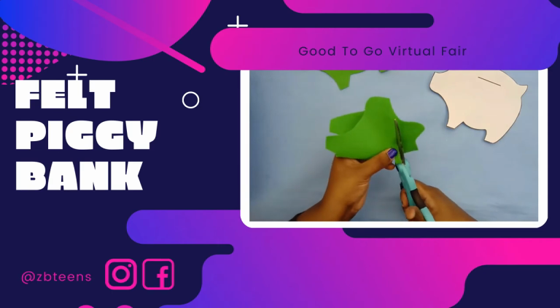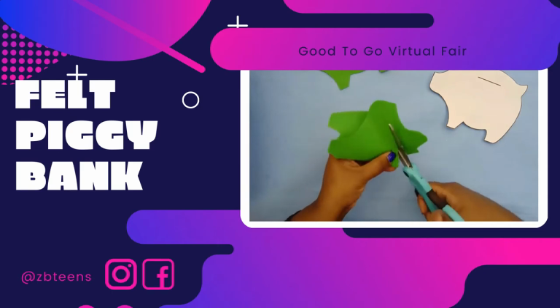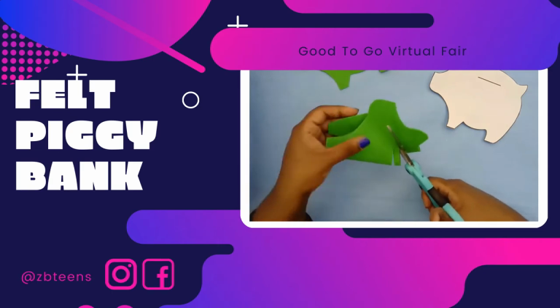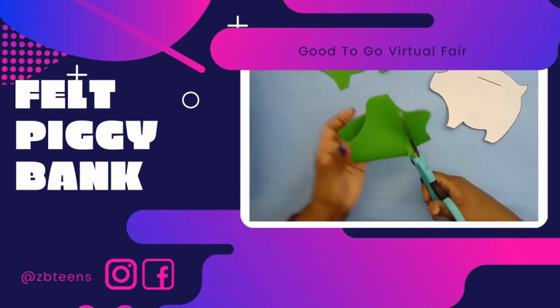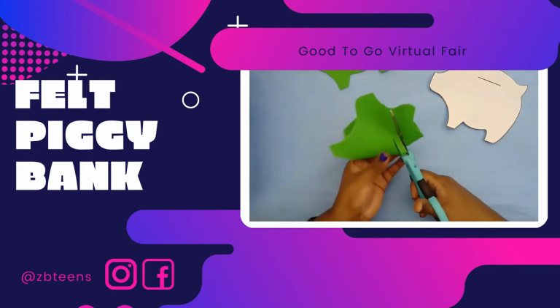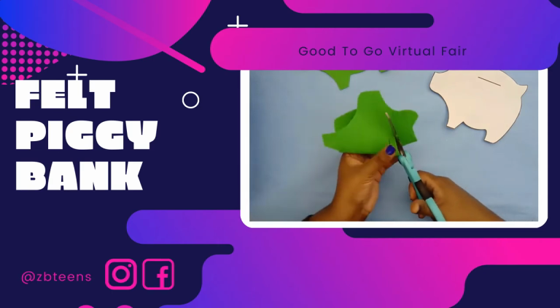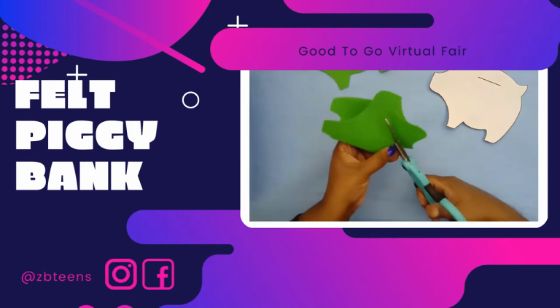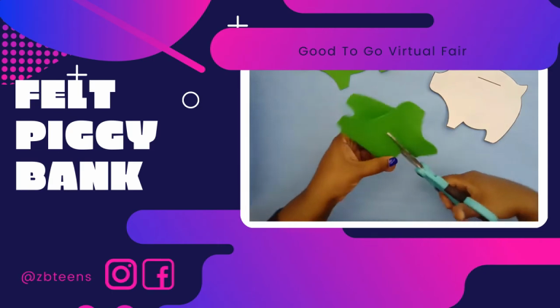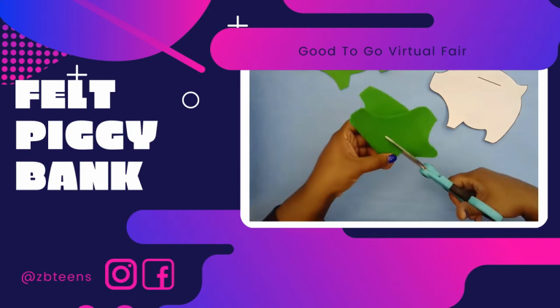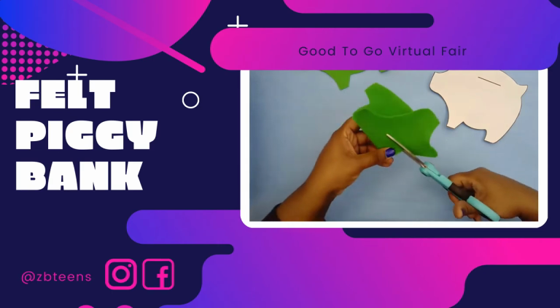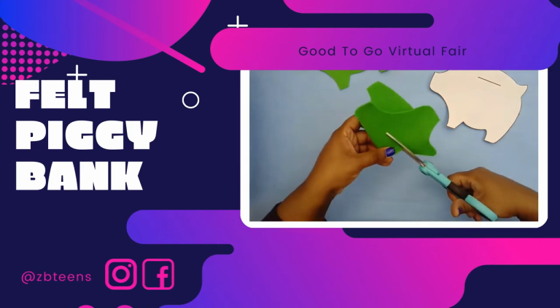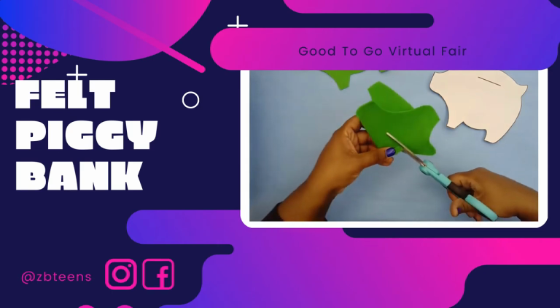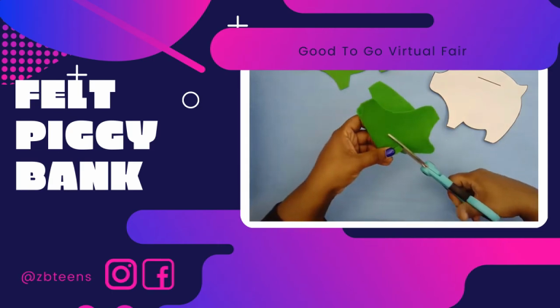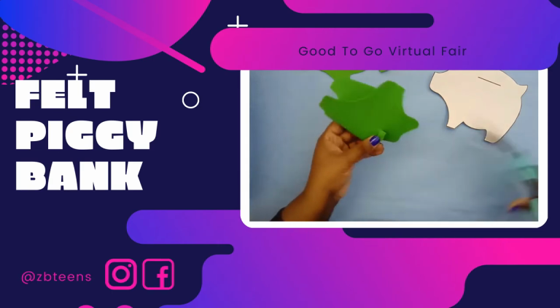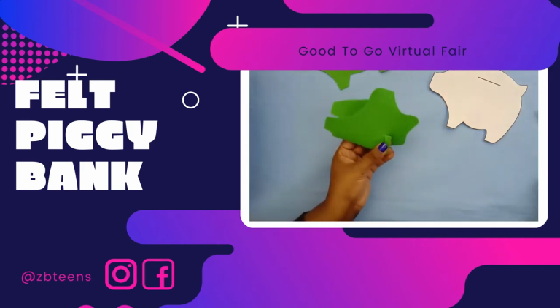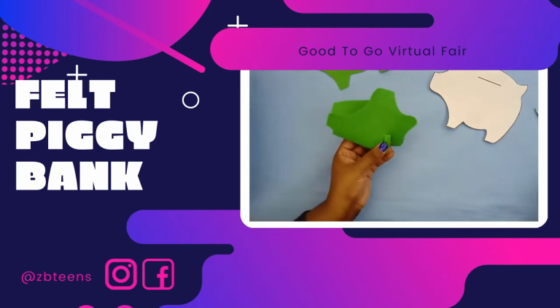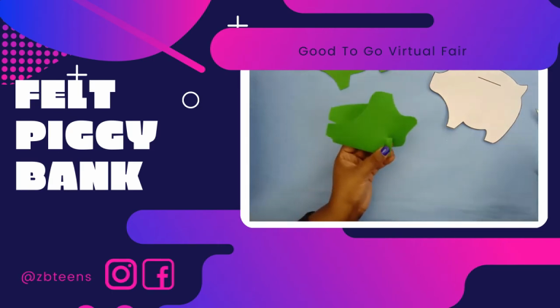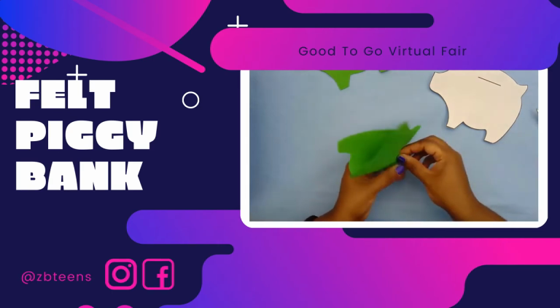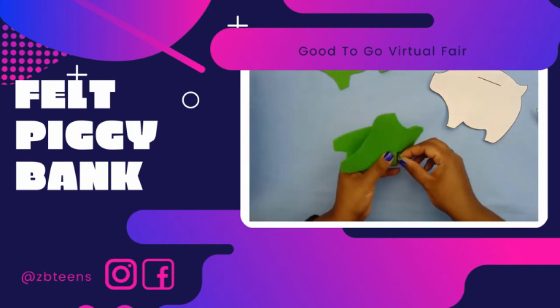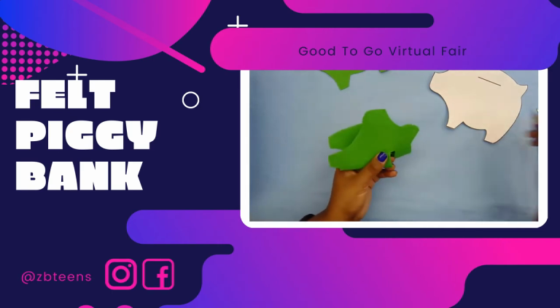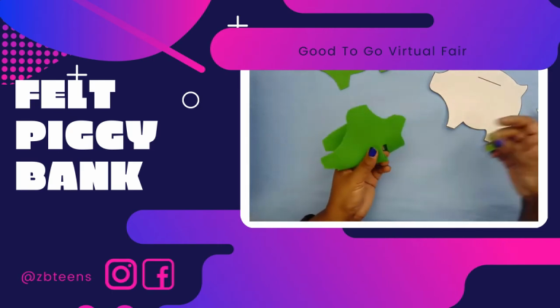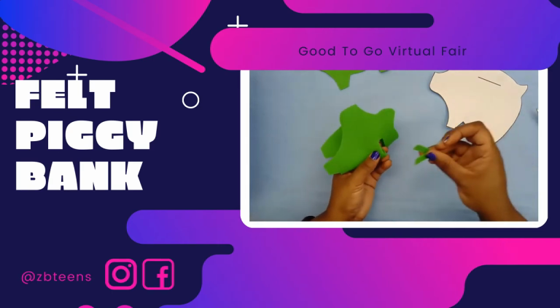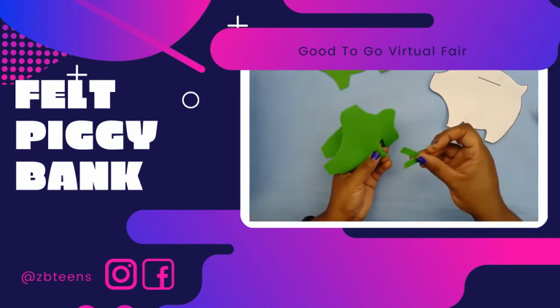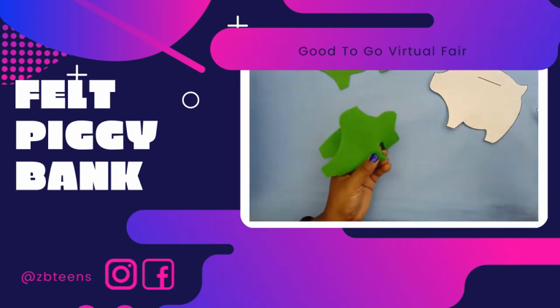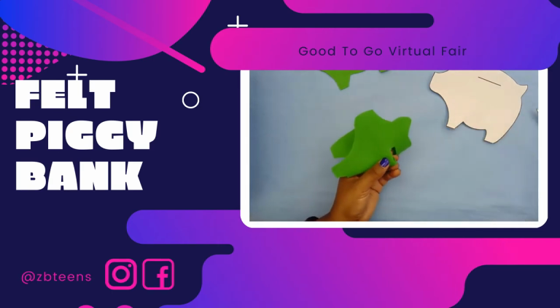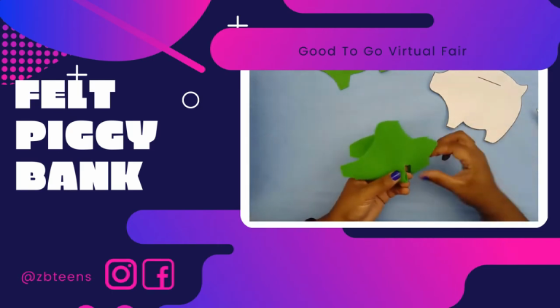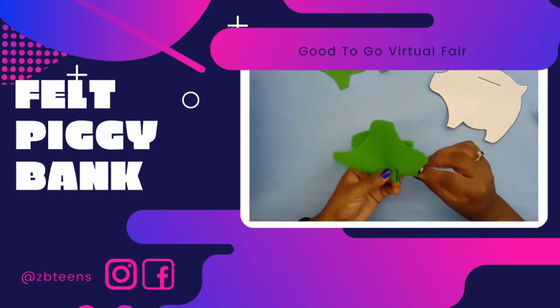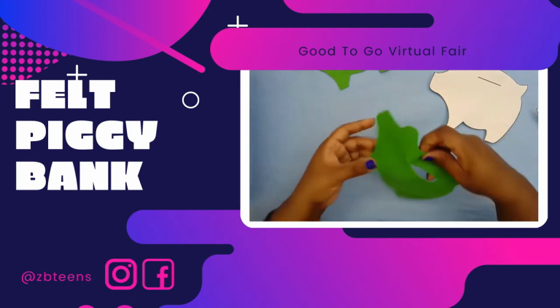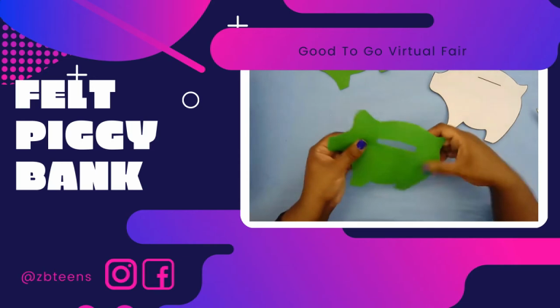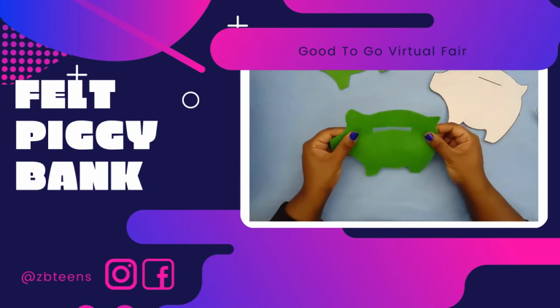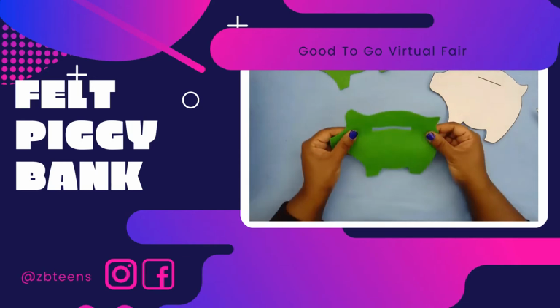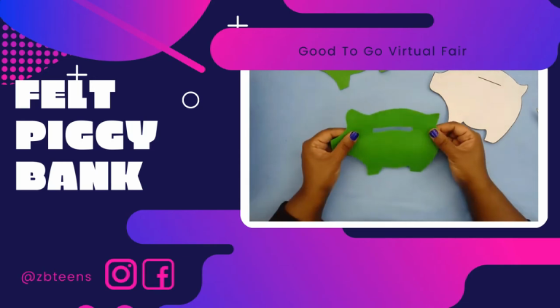Mine was too long and crooked, so don't be like me — make yours shorter.